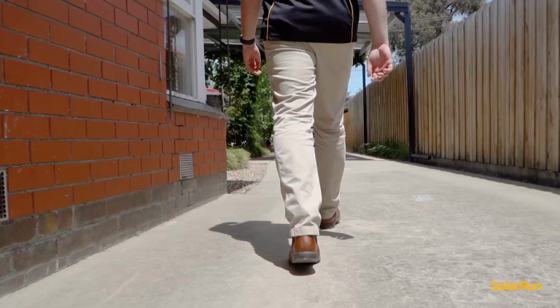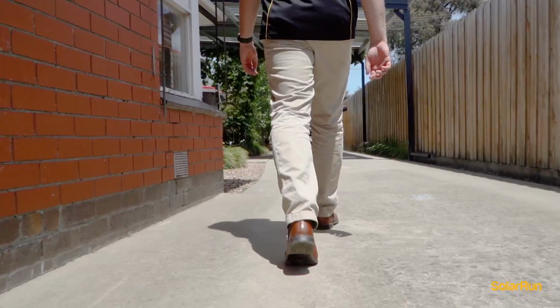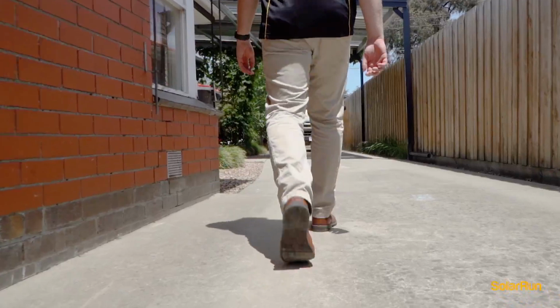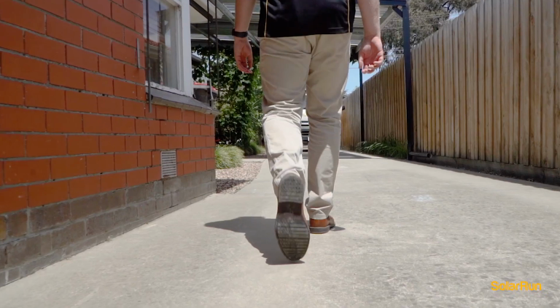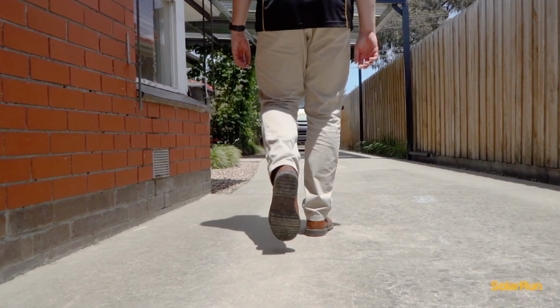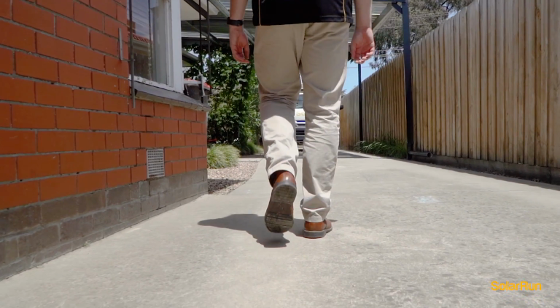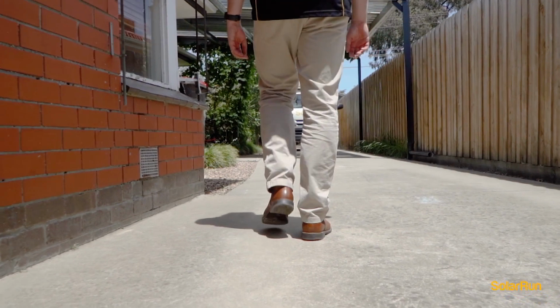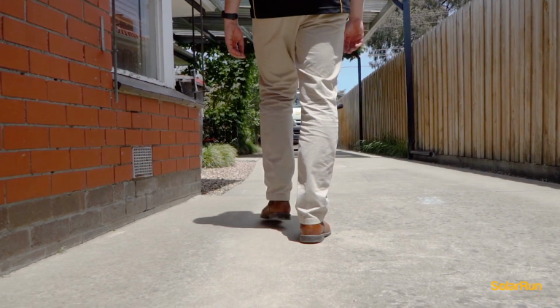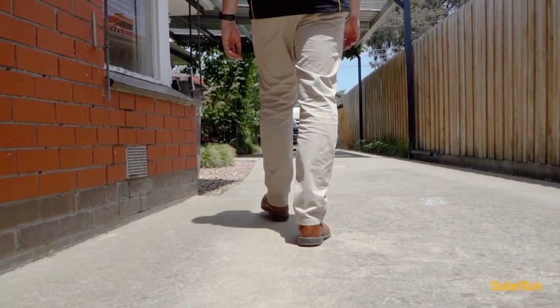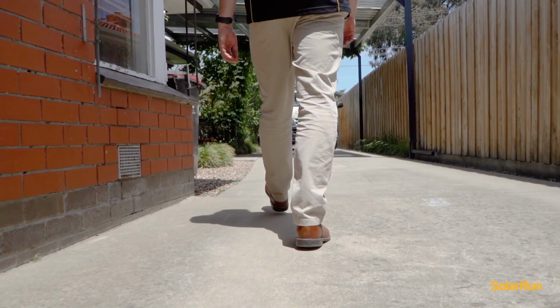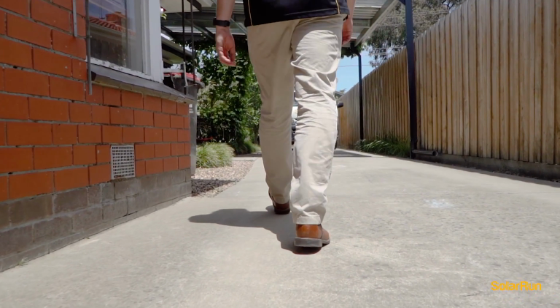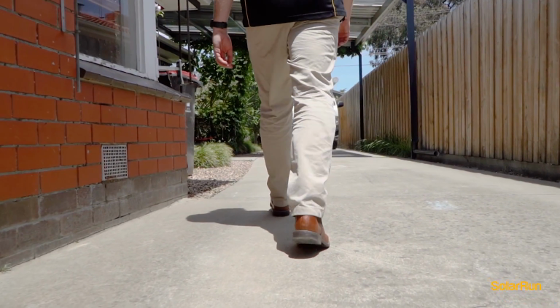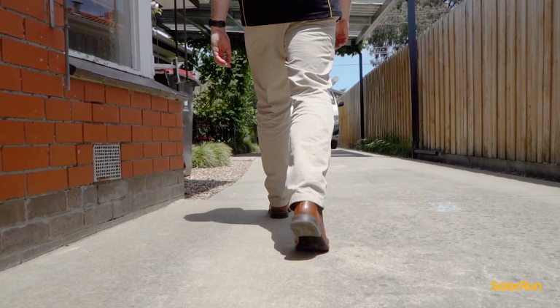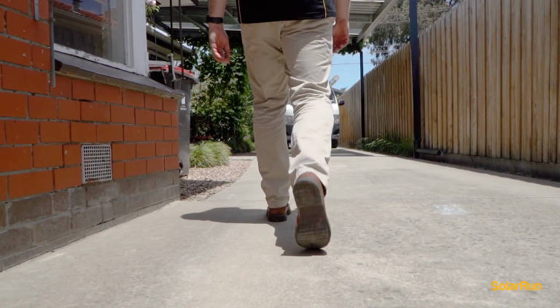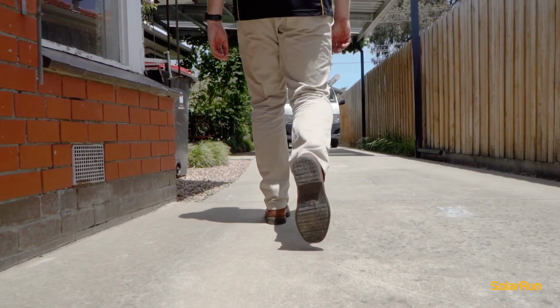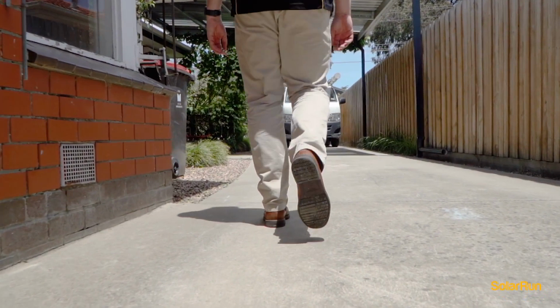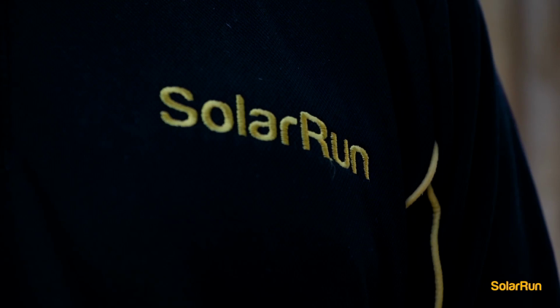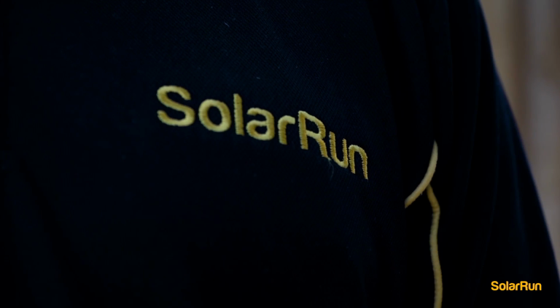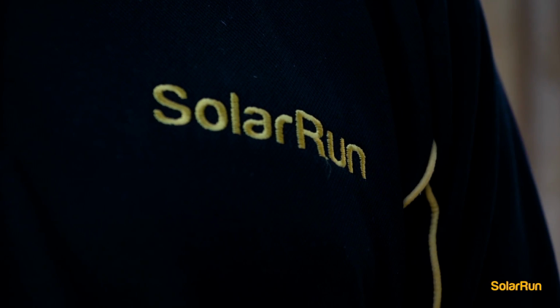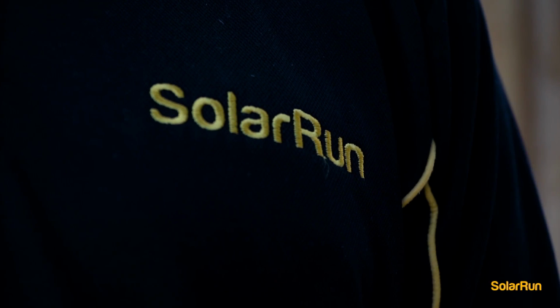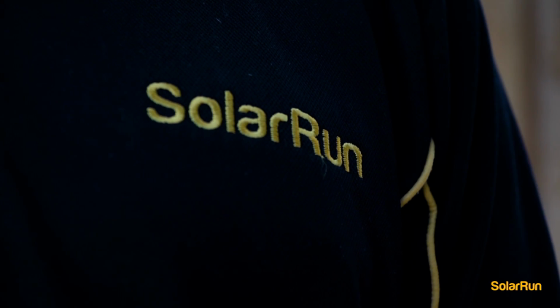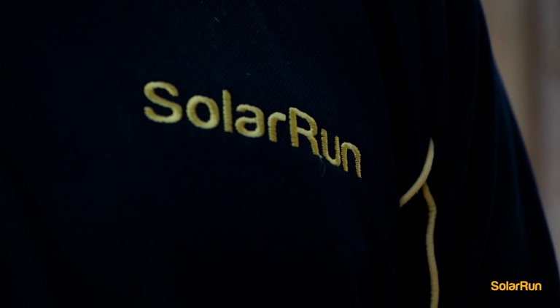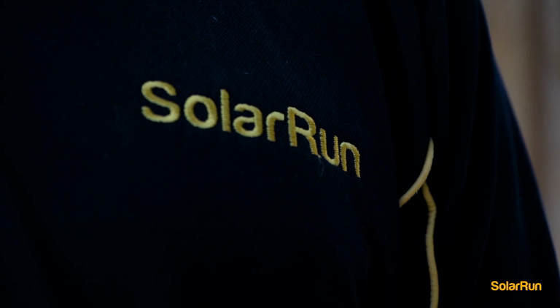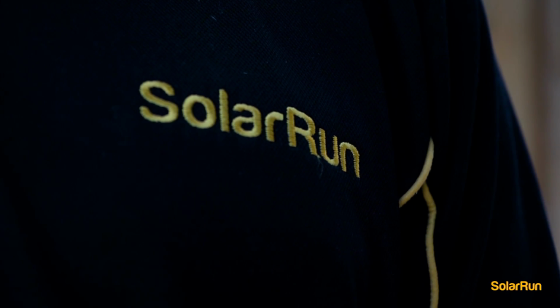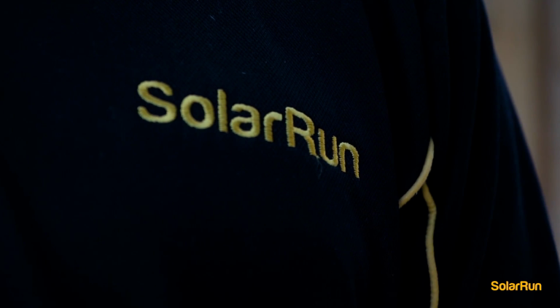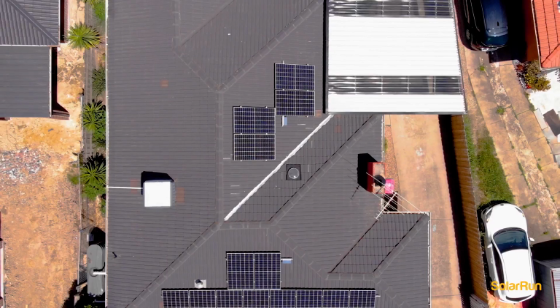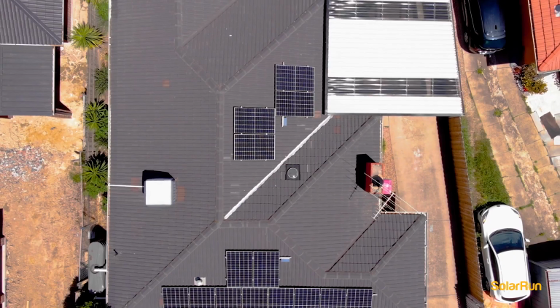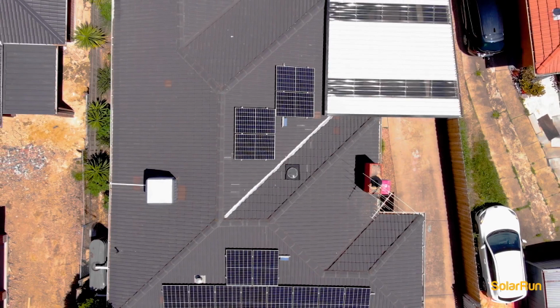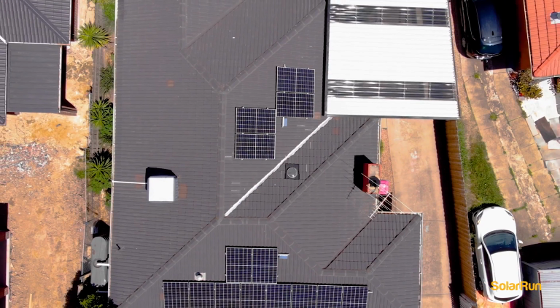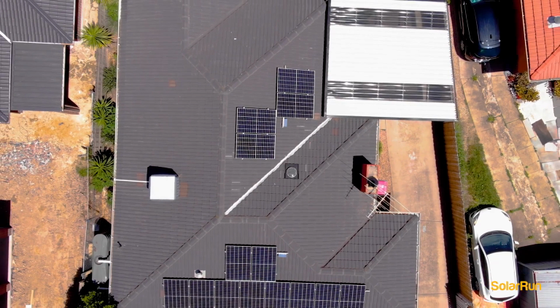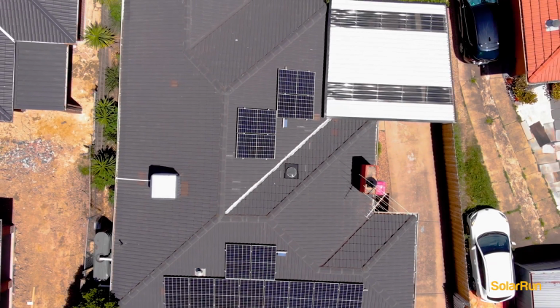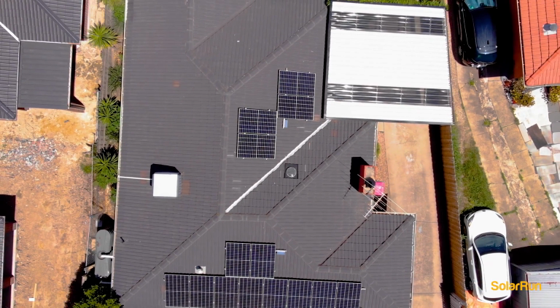I've been working in the solar industry for about three years. The reason why I wanted to start a Solar Run franchise is to help people save money and have a positive impact on the environment.